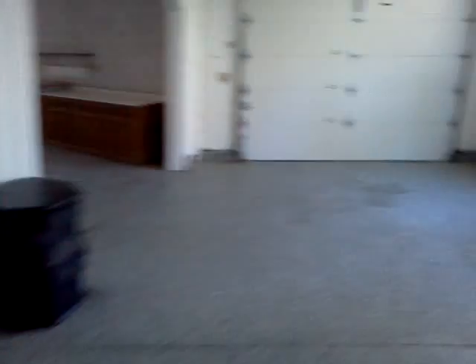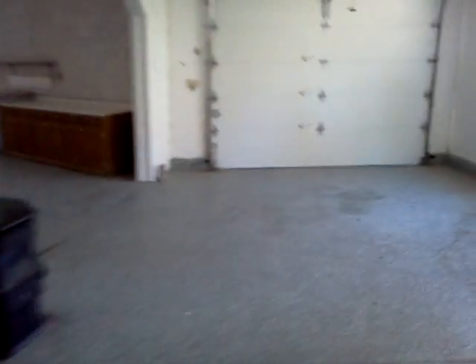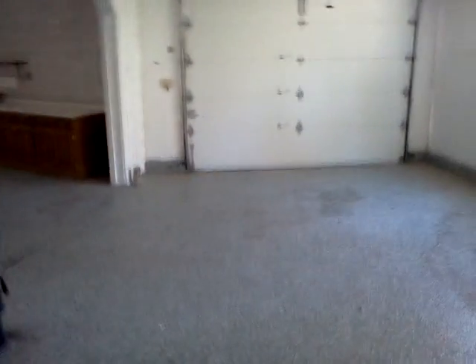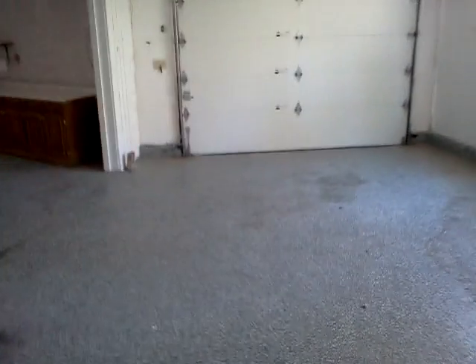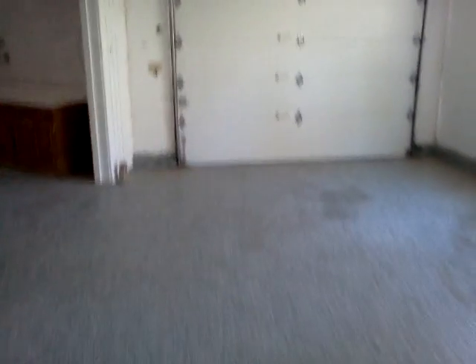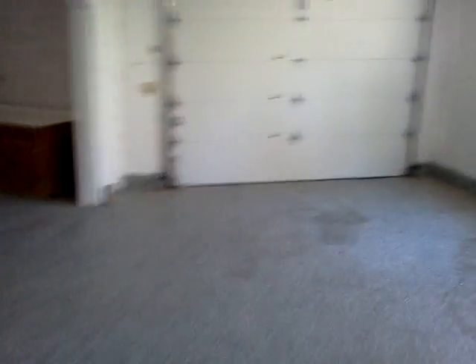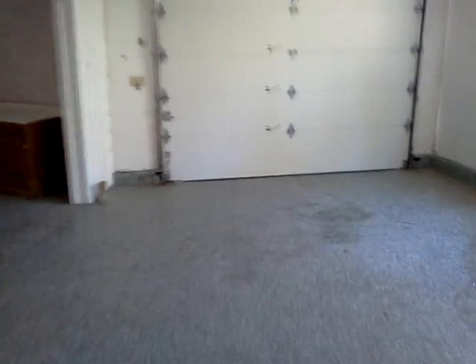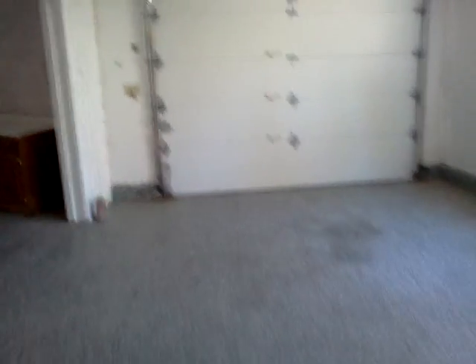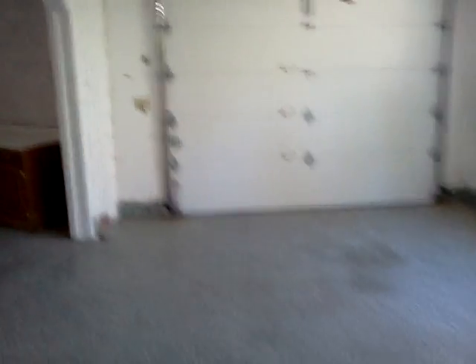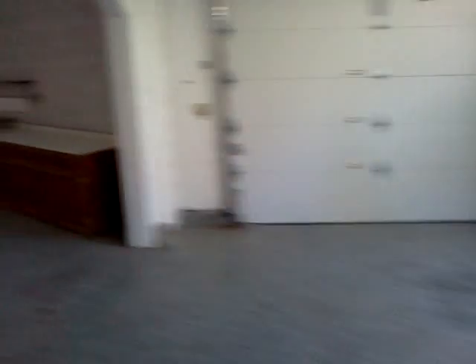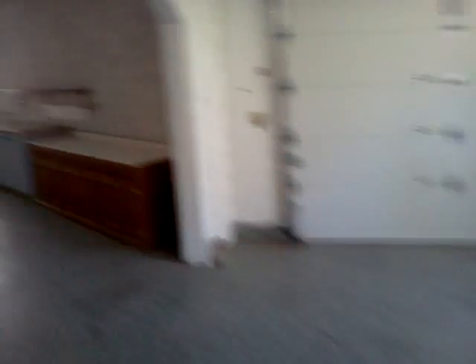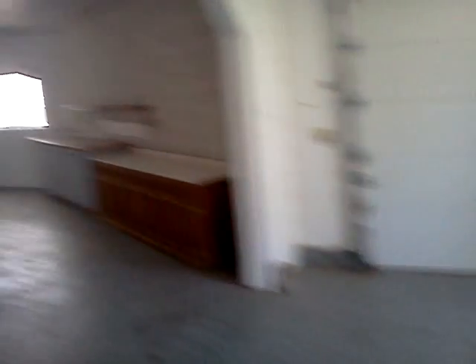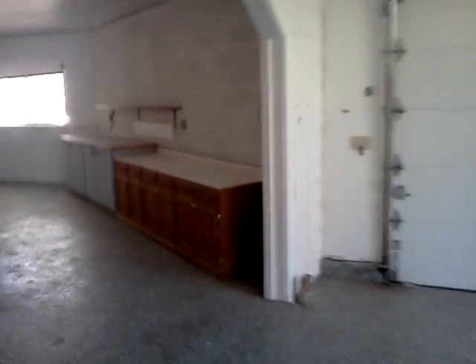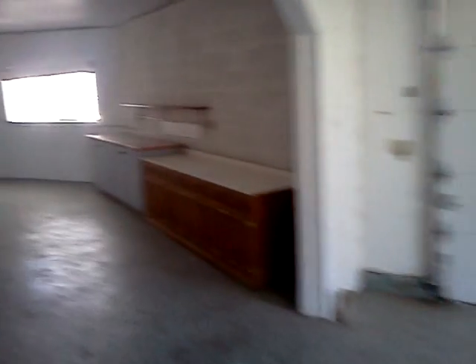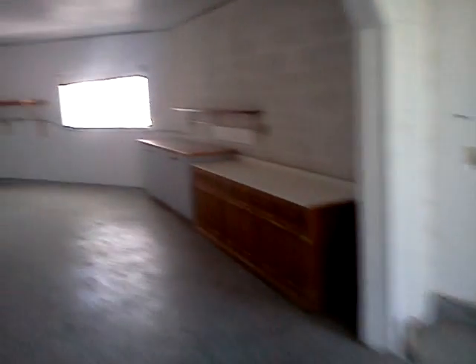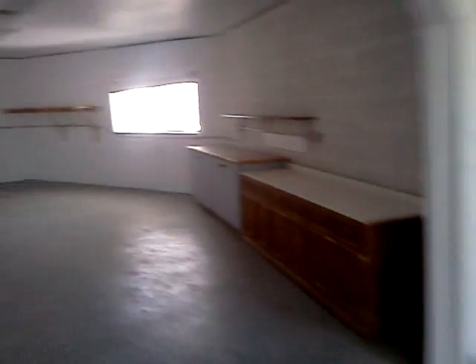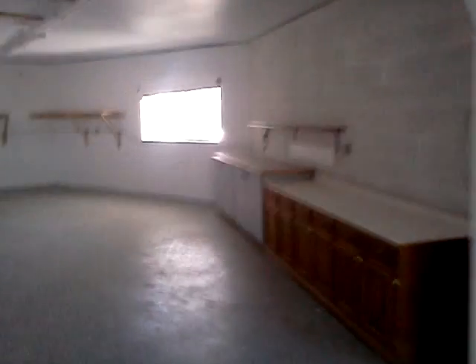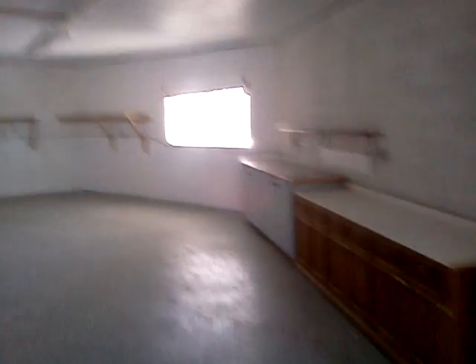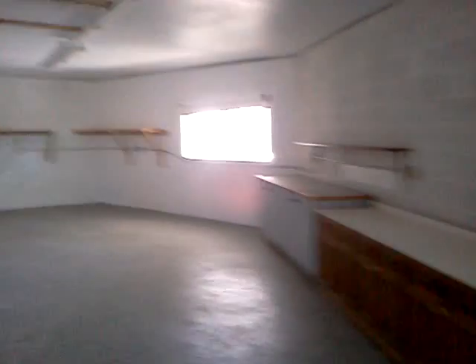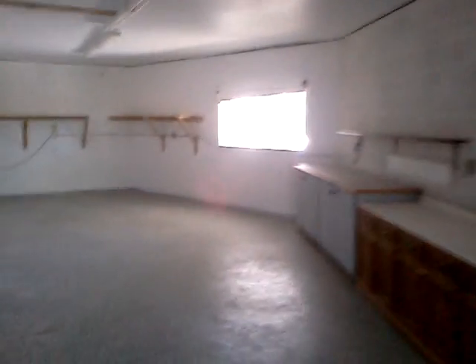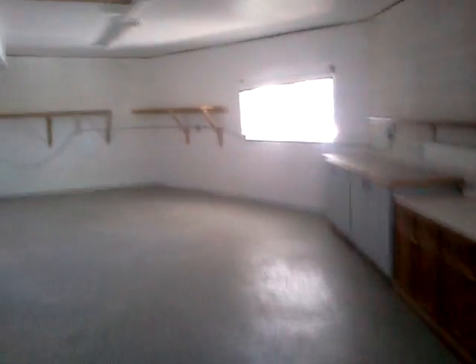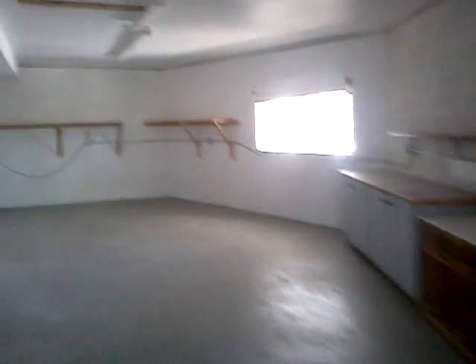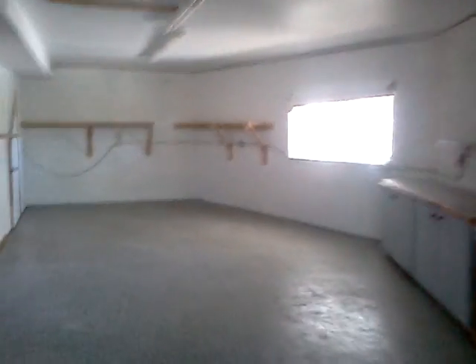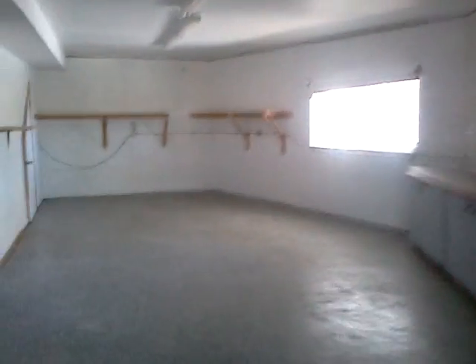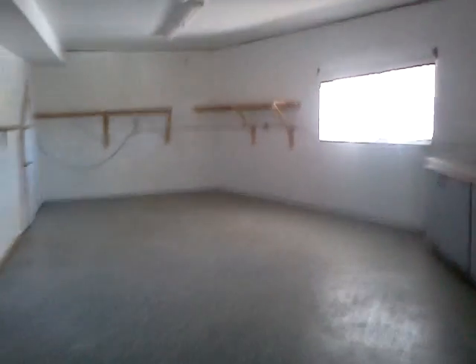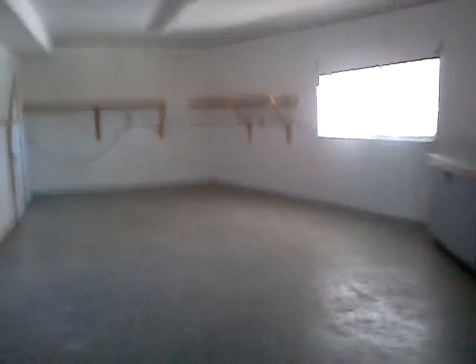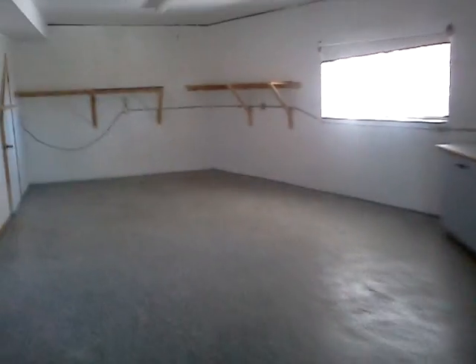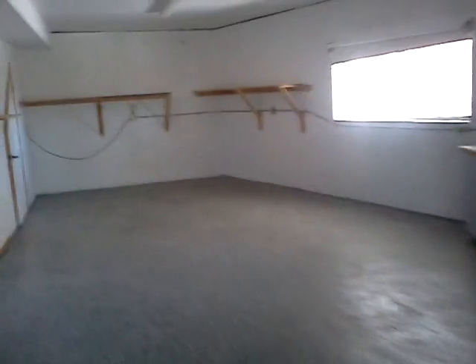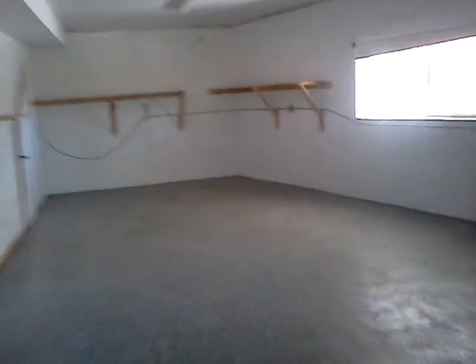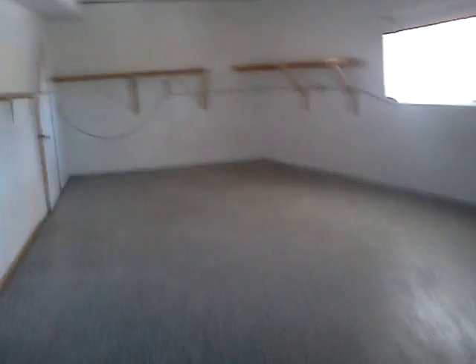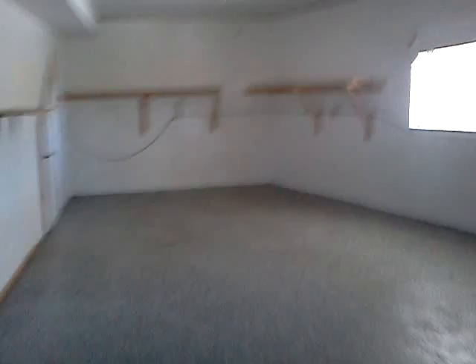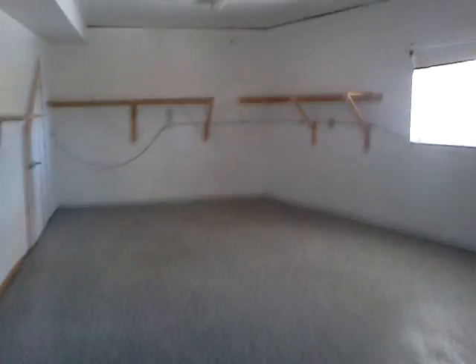Well, hope you enjoyed the video of 743 Menlo. Howard Cohen signing off — thank you.